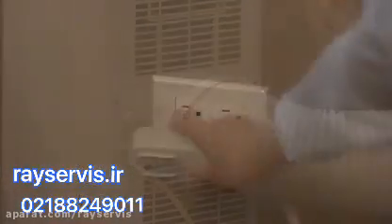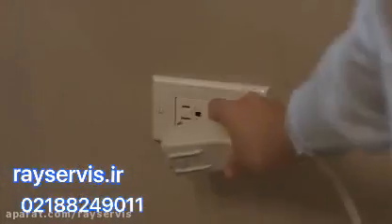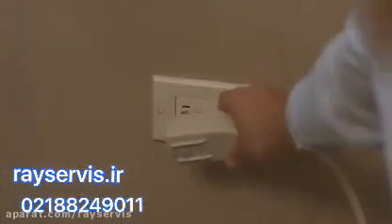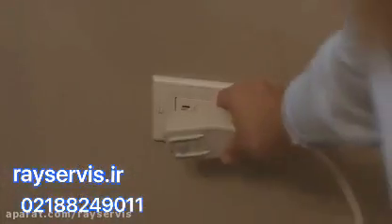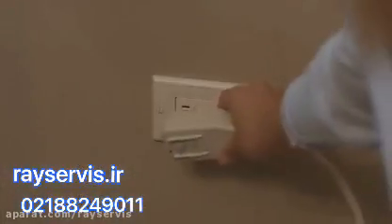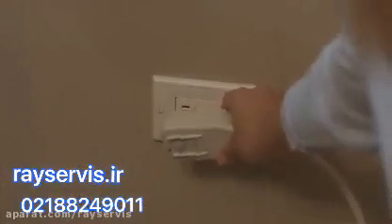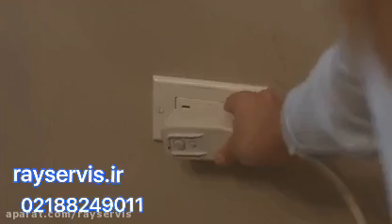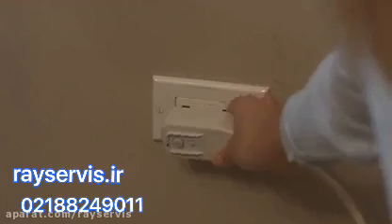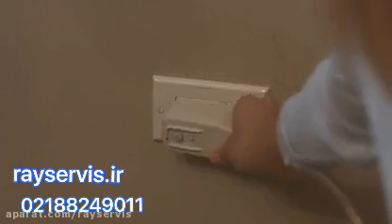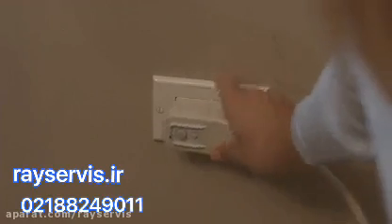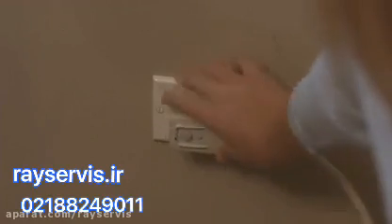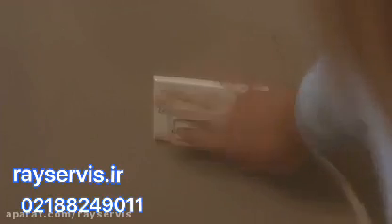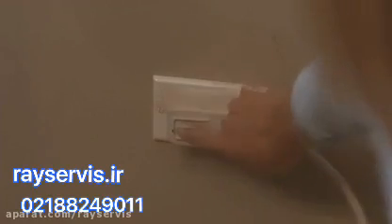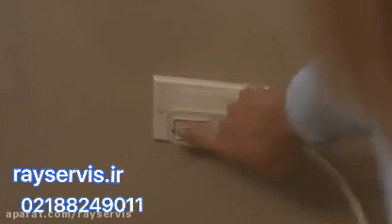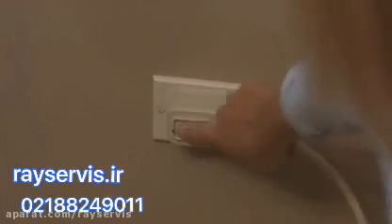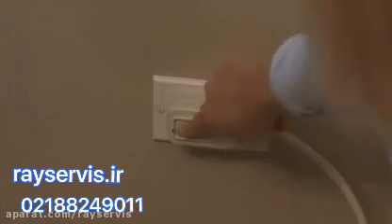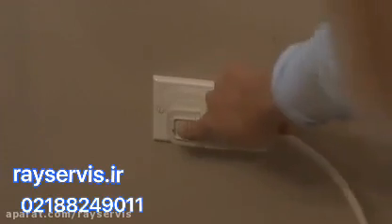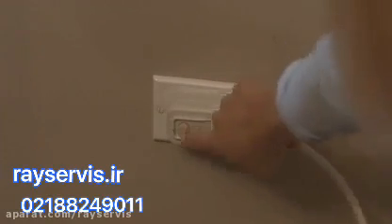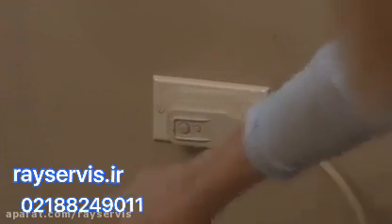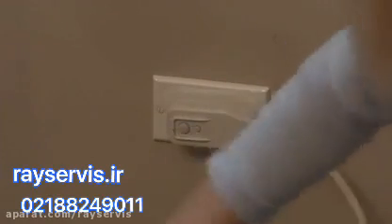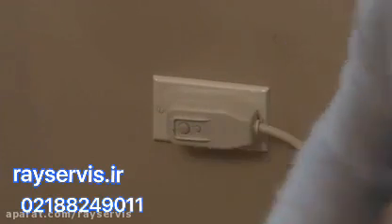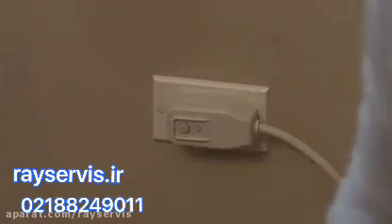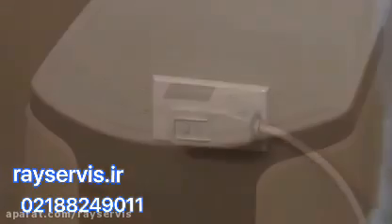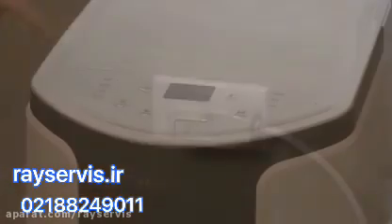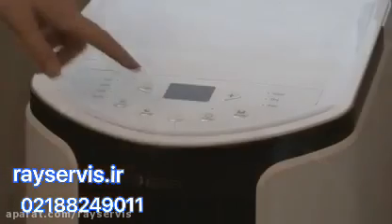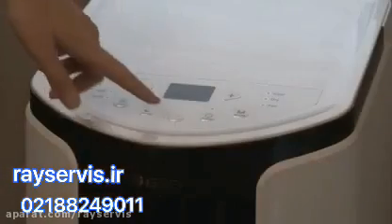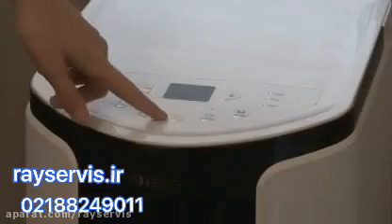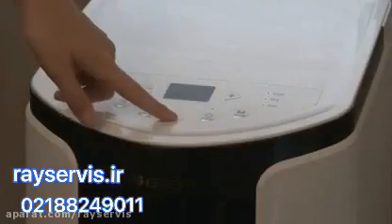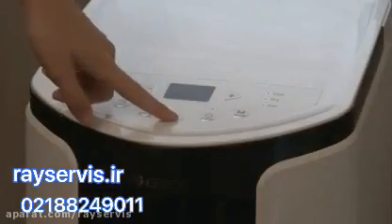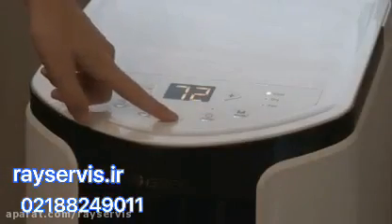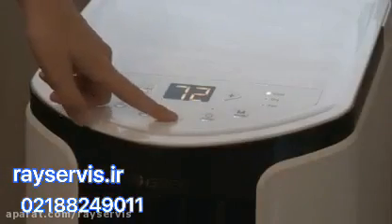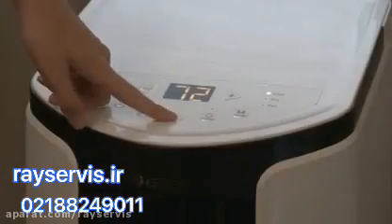Plug your device in and make sure the reset button is pressed before powering on your portable air conditioning unit.